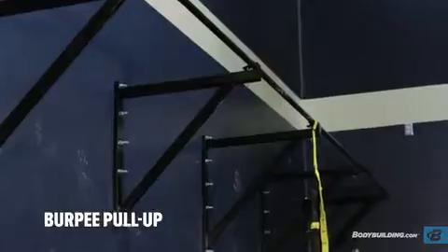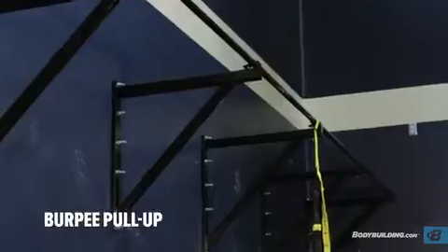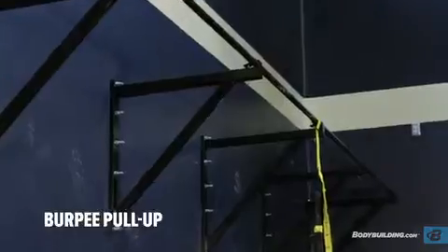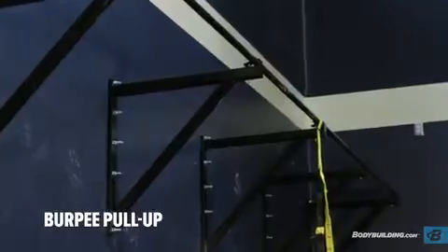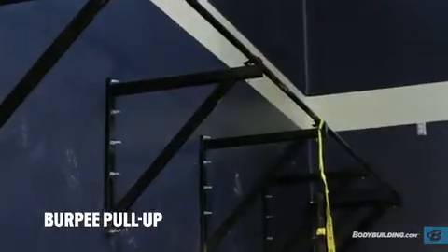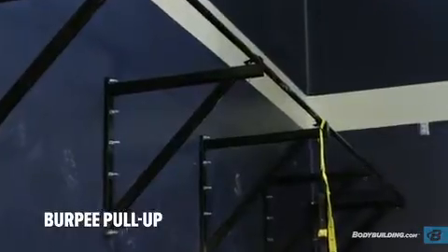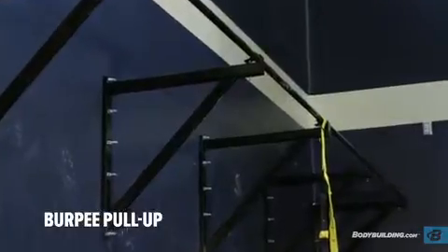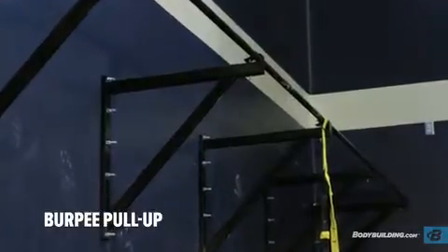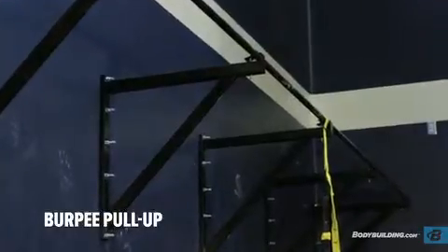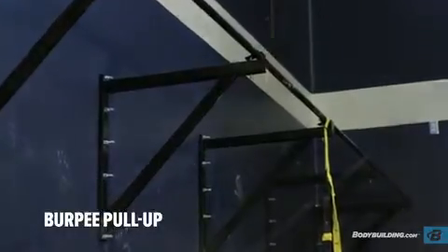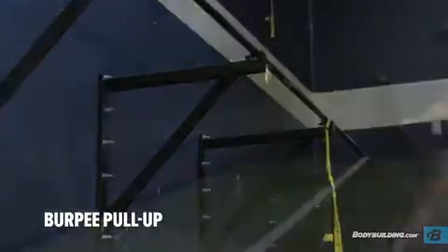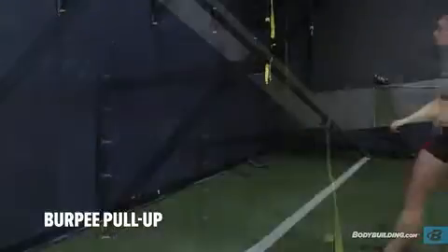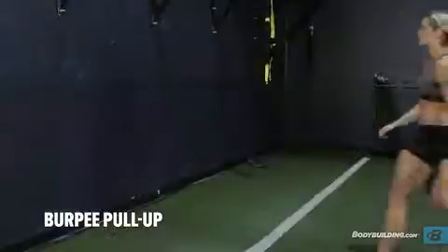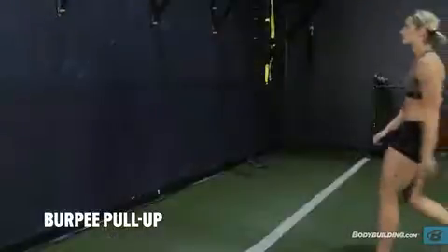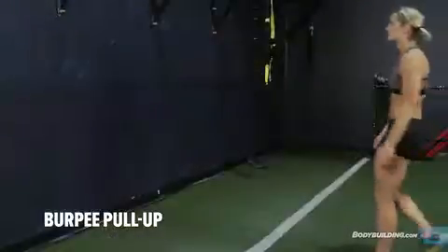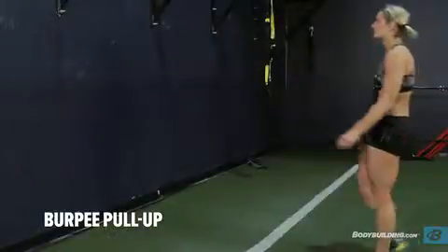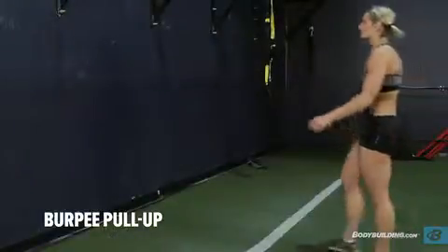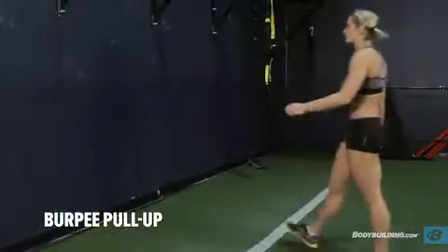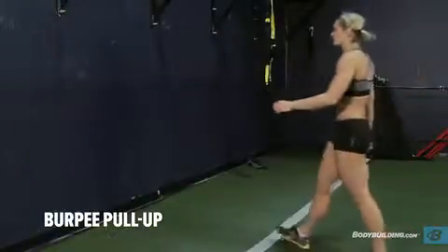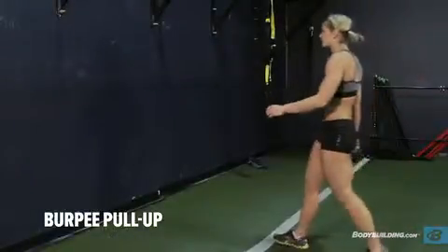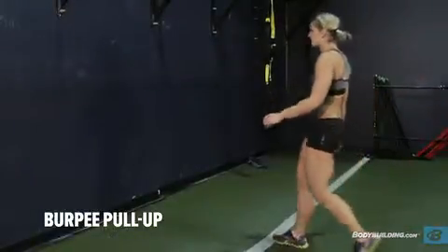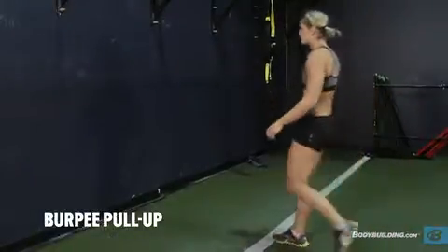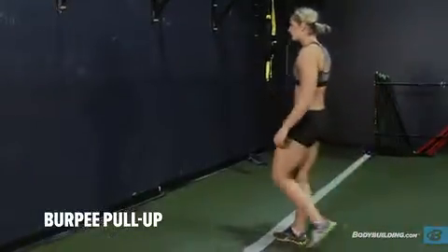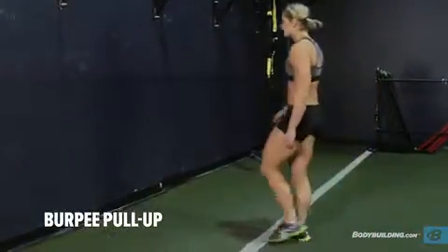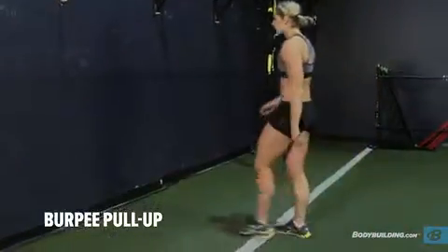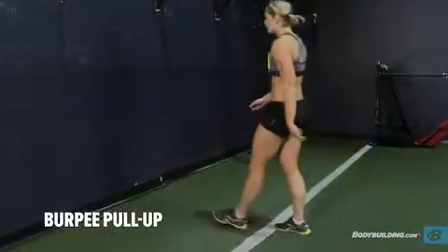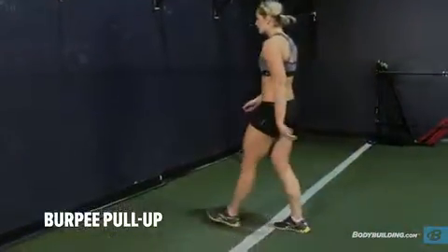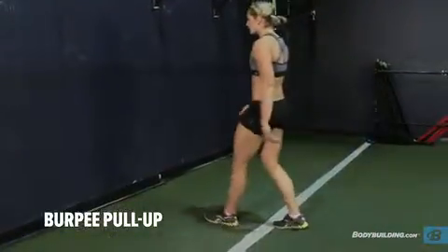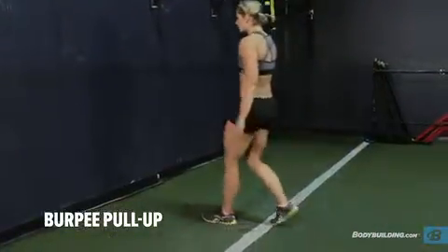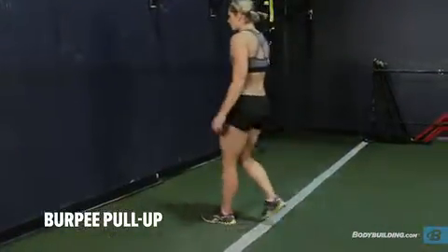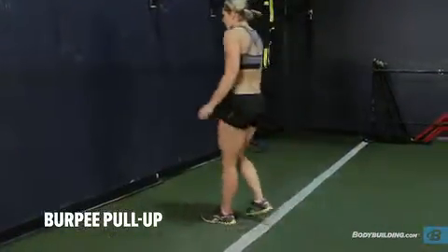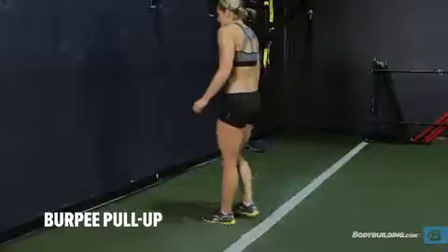Begin standing under a bar with your legs shoulder-width apart. This will be your starting position.